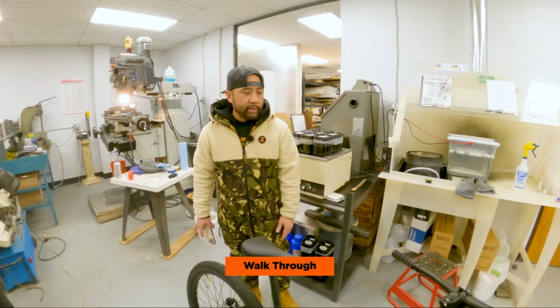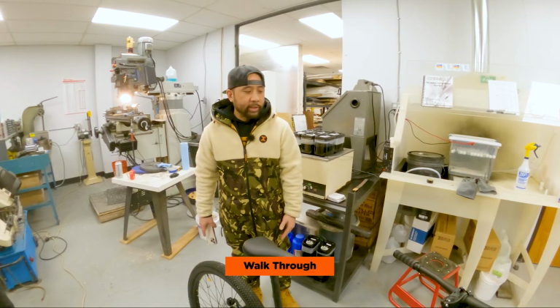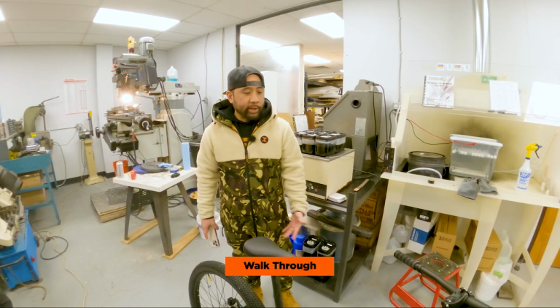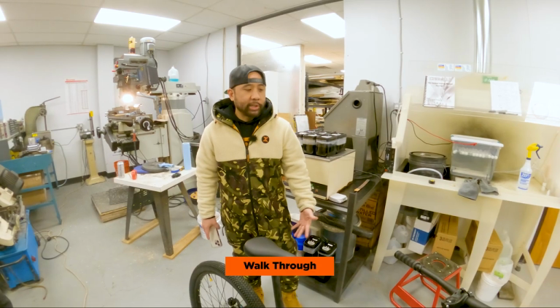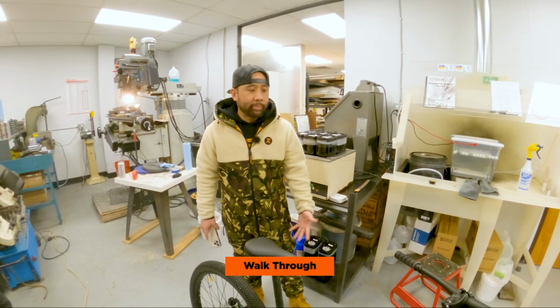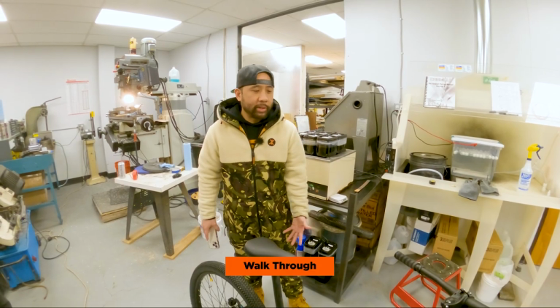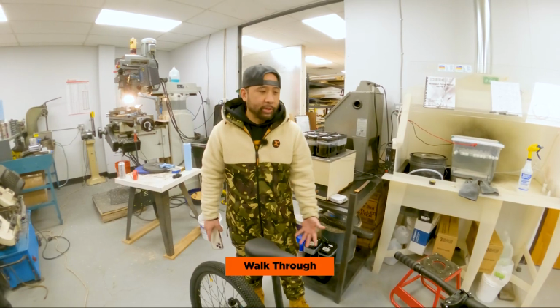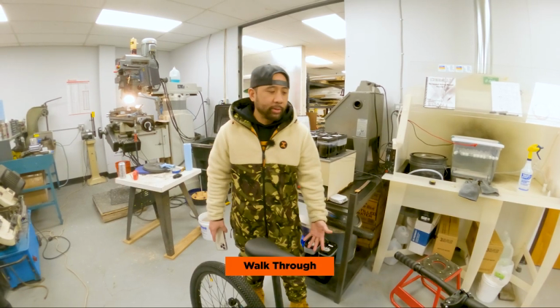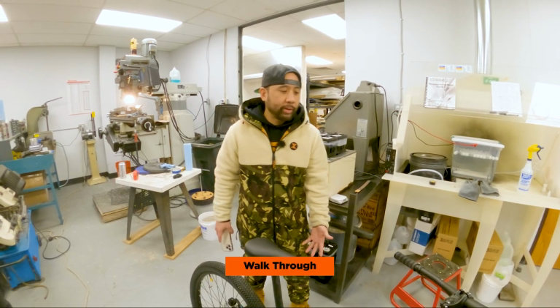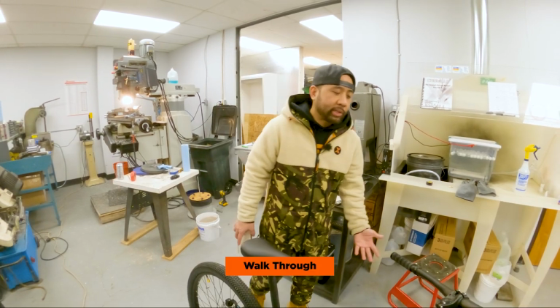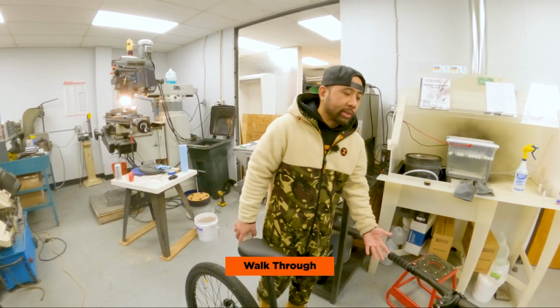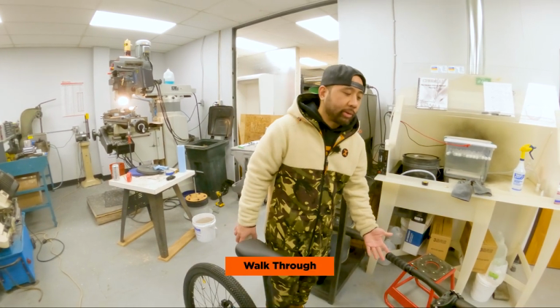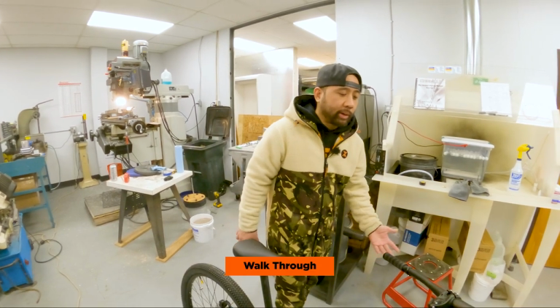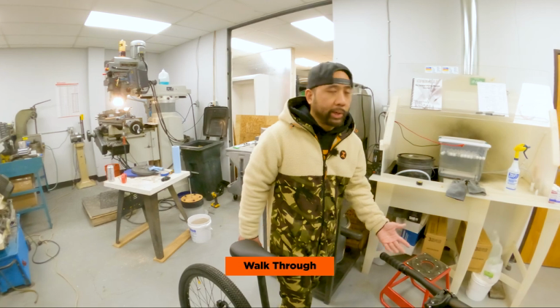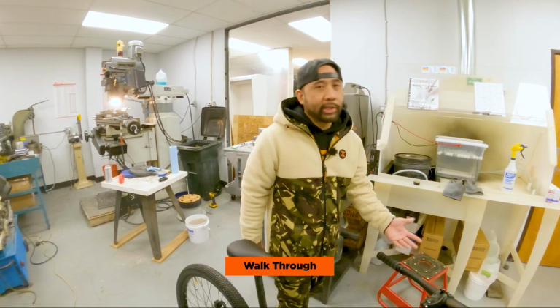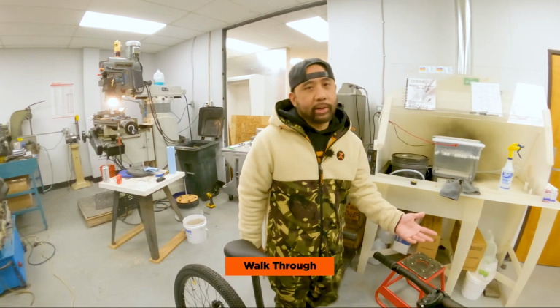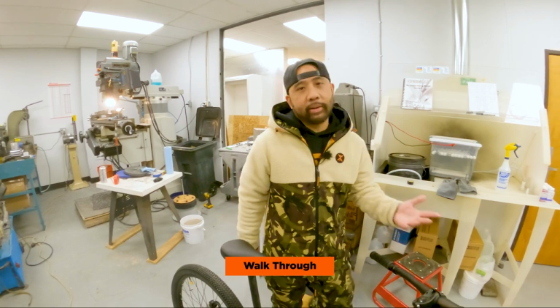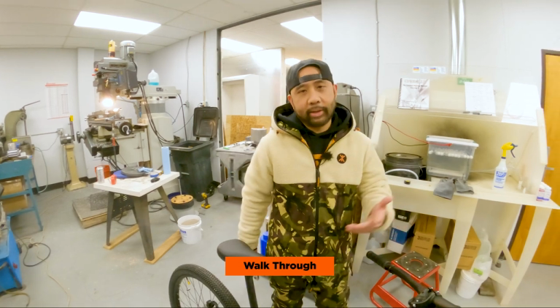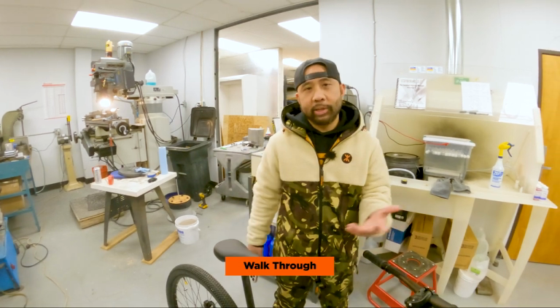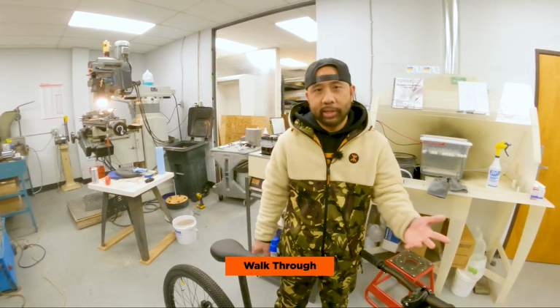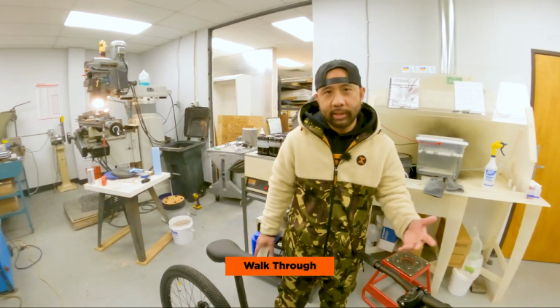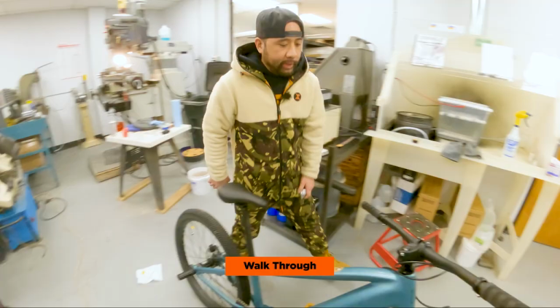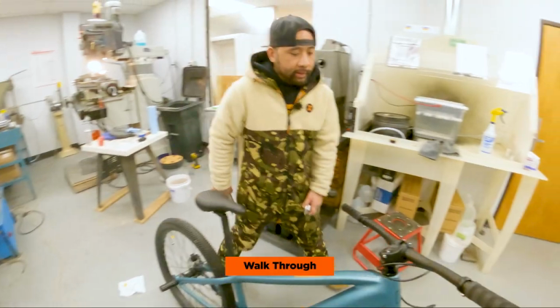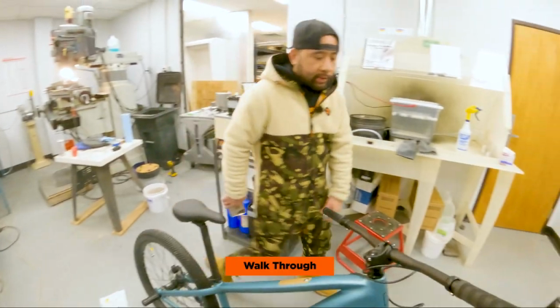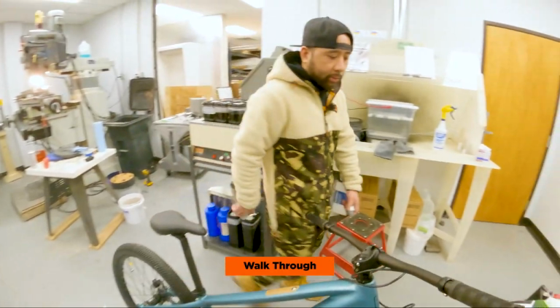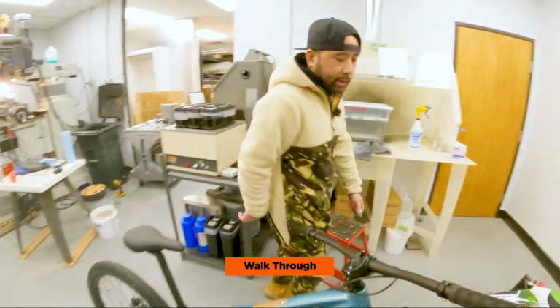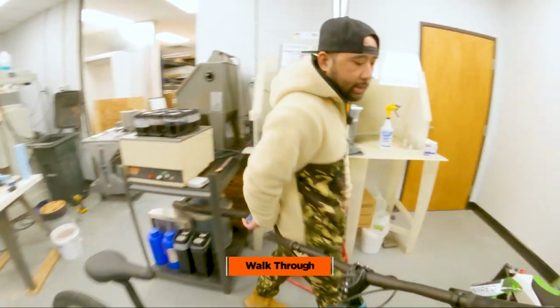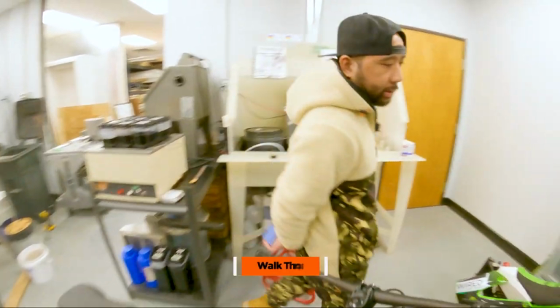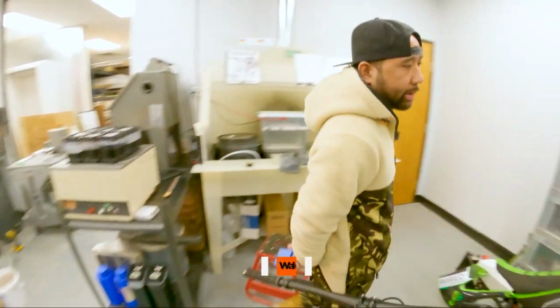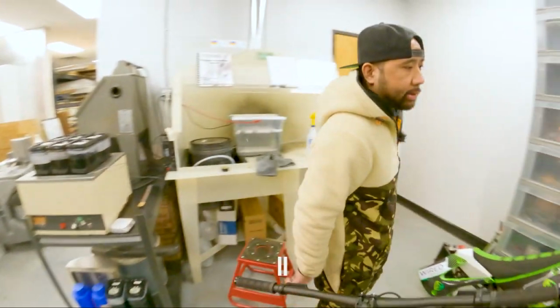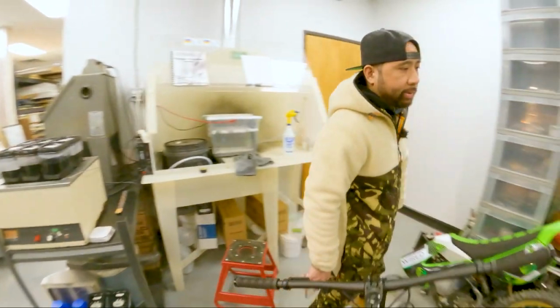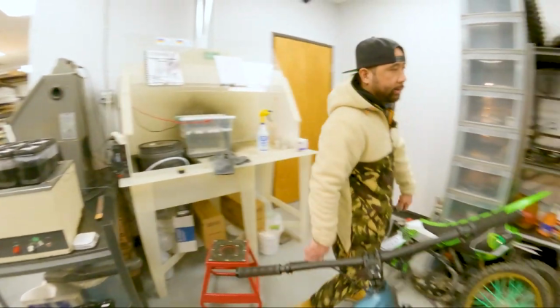It is a dirt jumper too, but it's also like winter in Michigan. Let's see what the guys think about this bike.